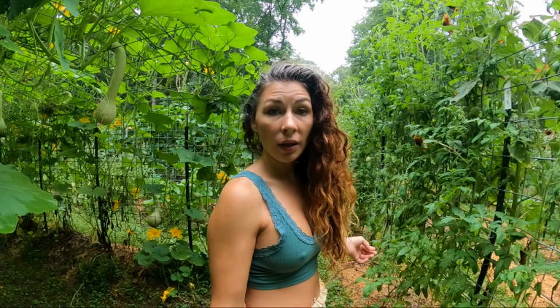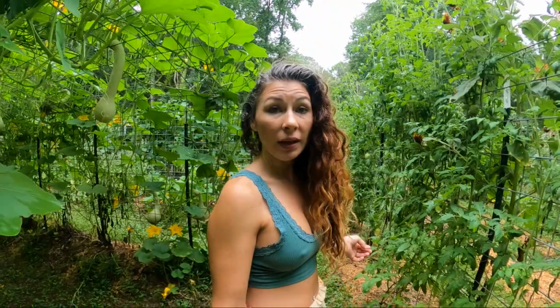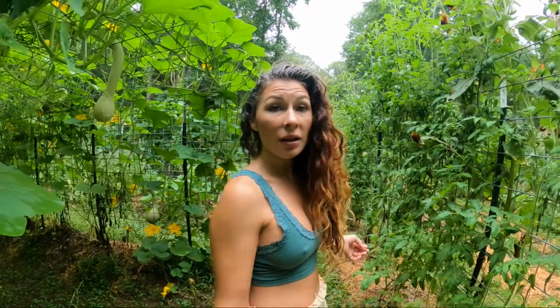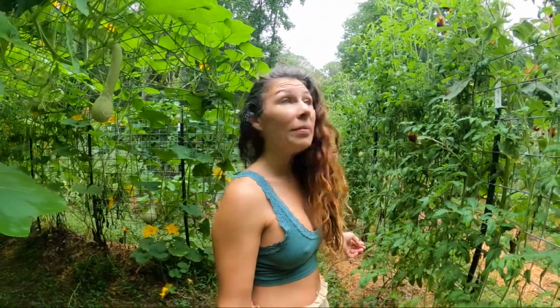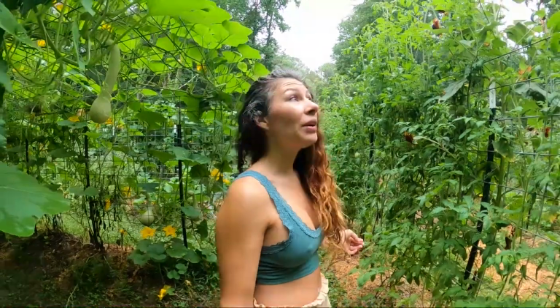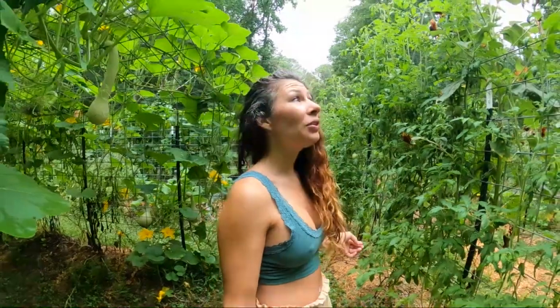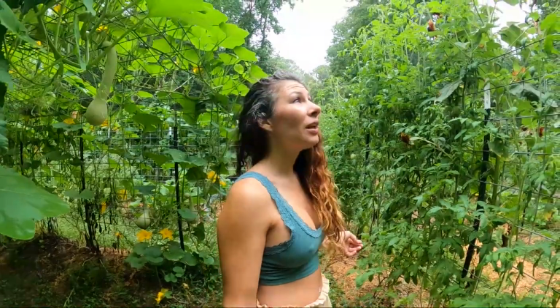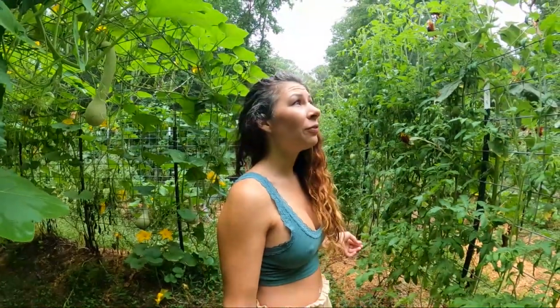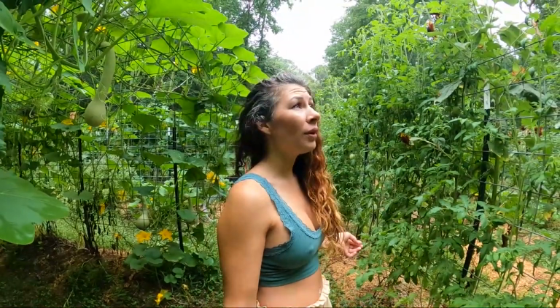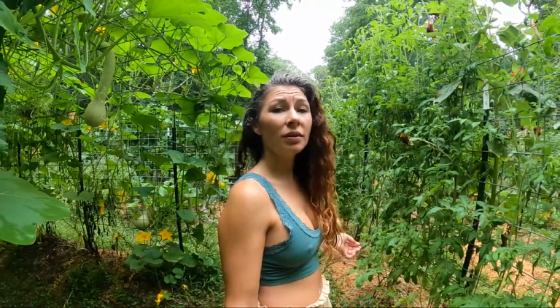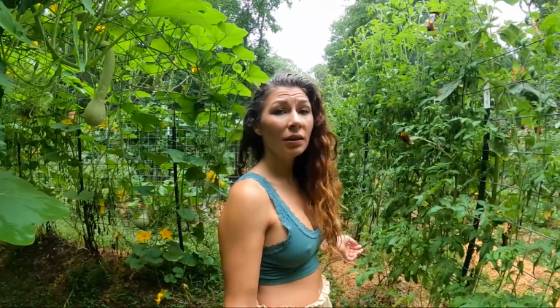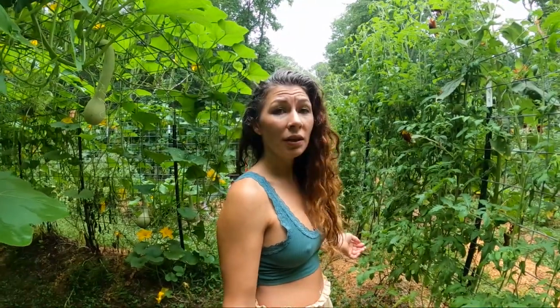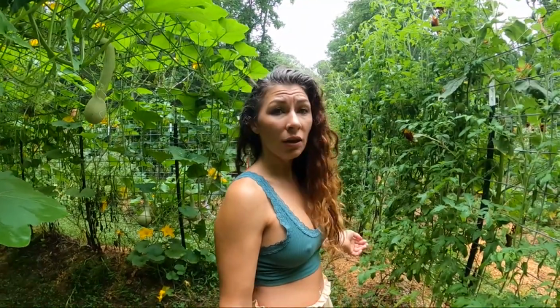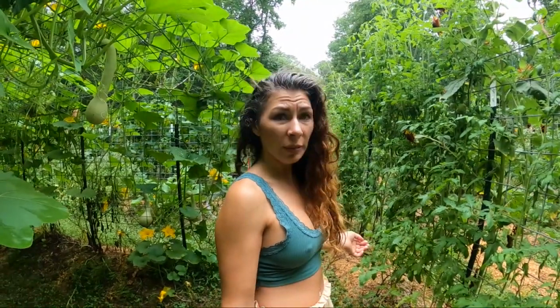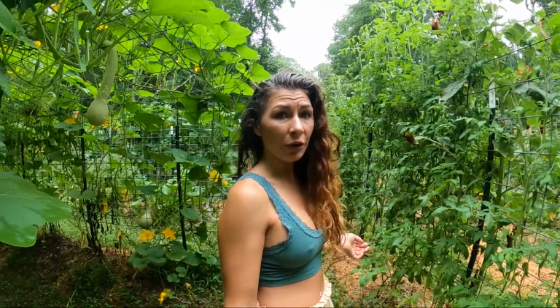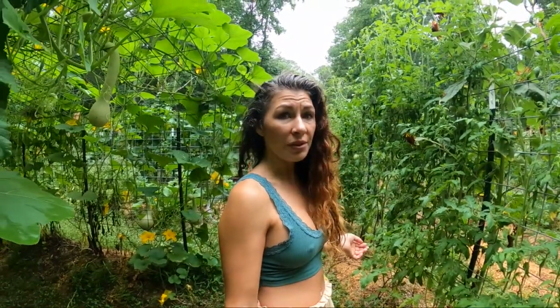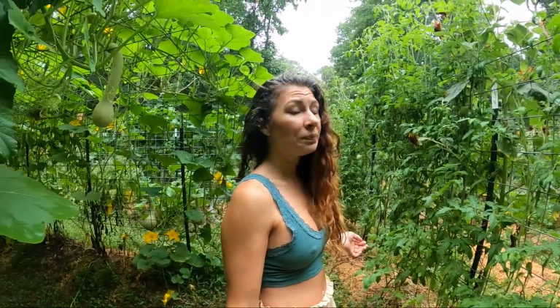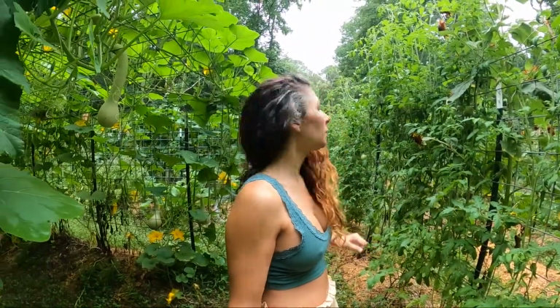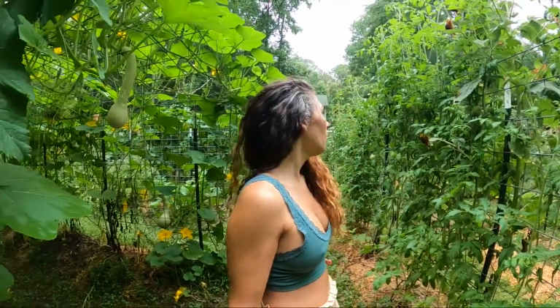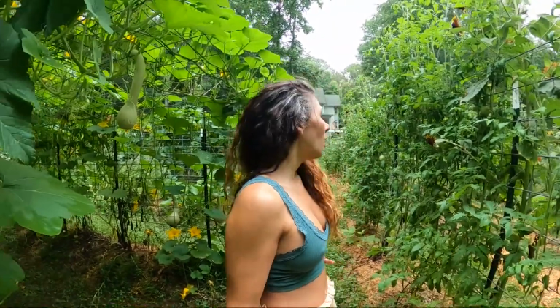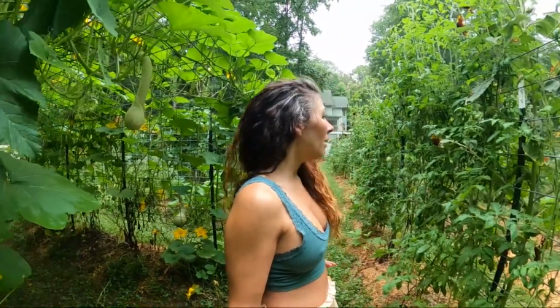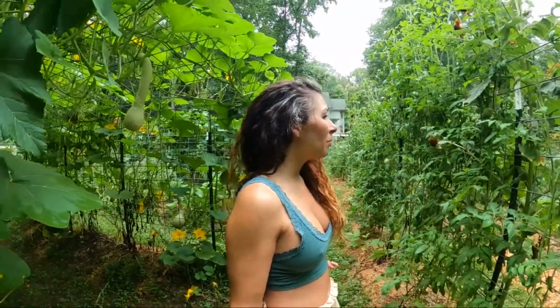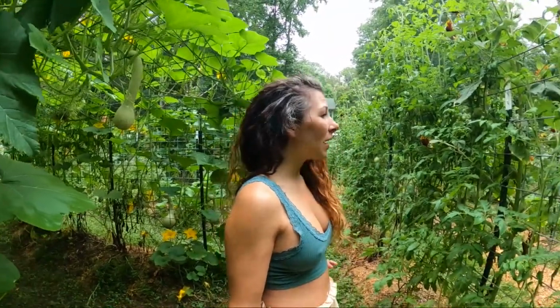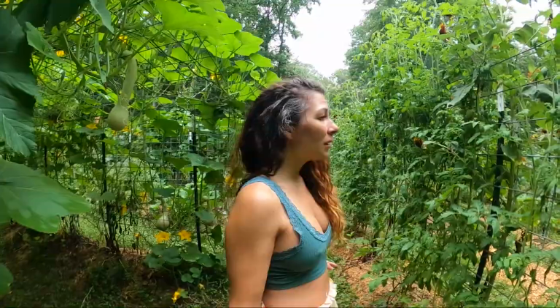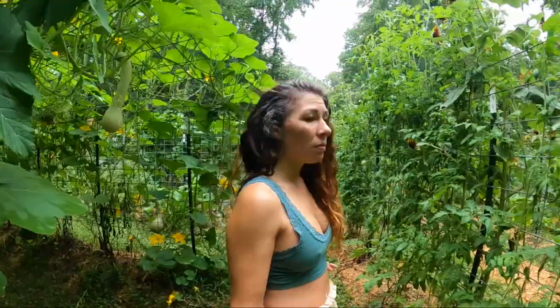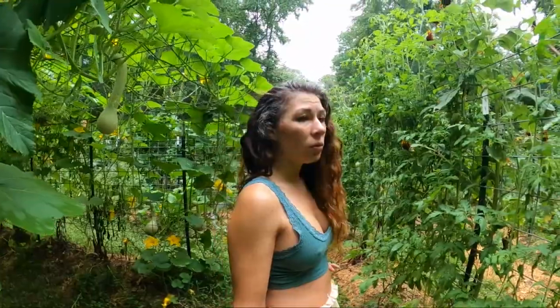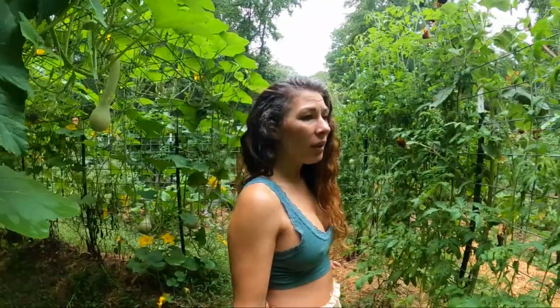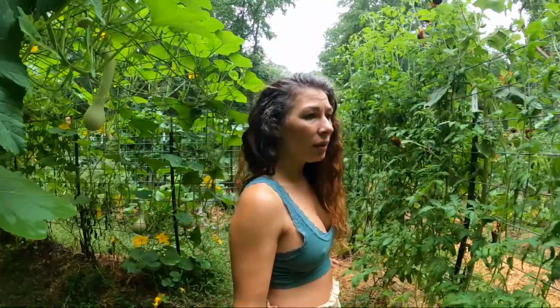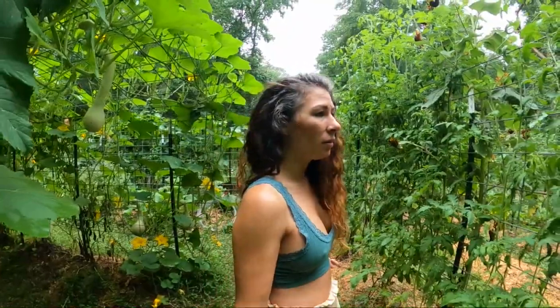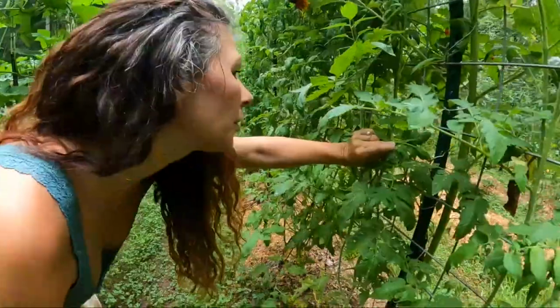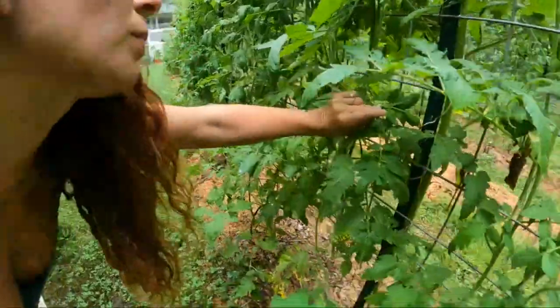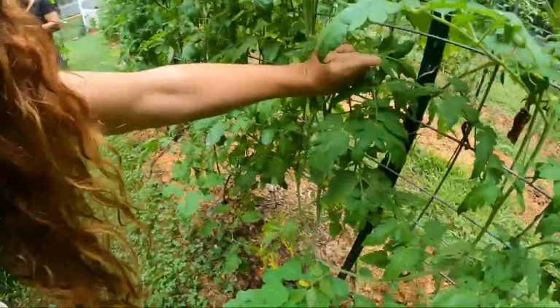Hey y'all, I am out here looking for armyworms. I've been battling them all week. Oh, here's one.